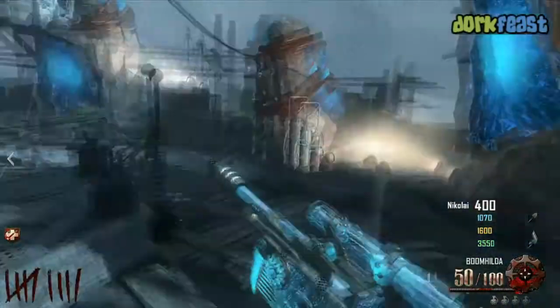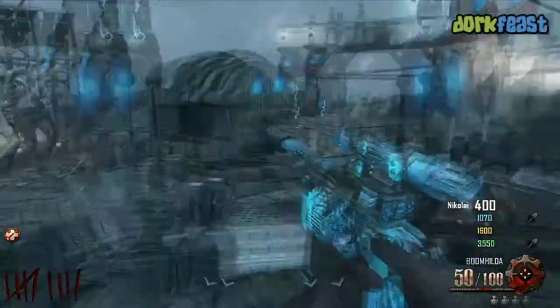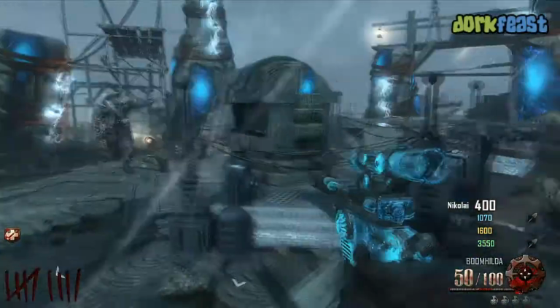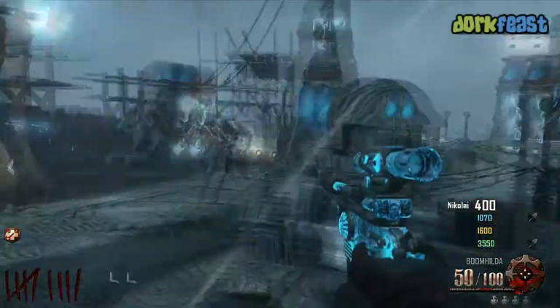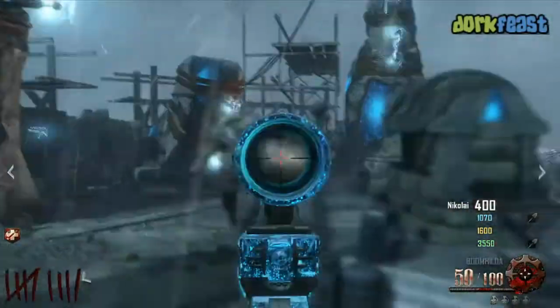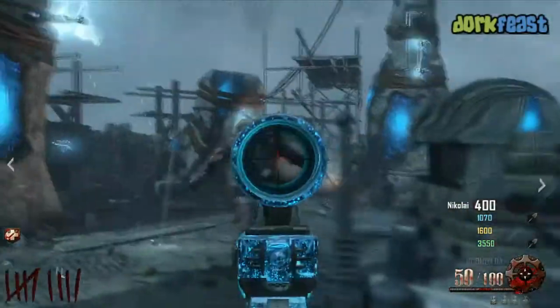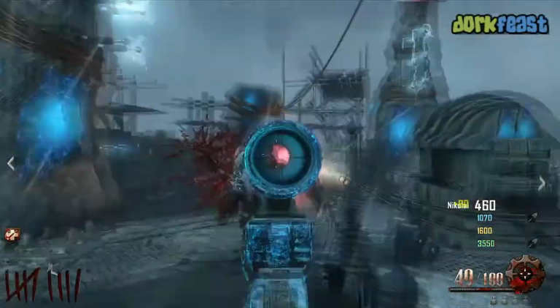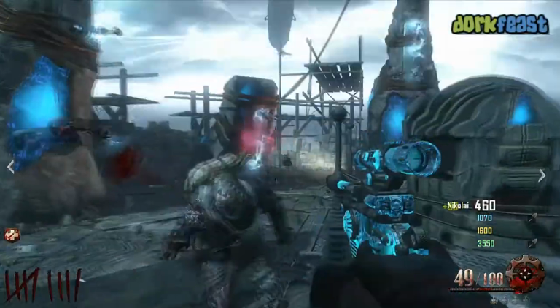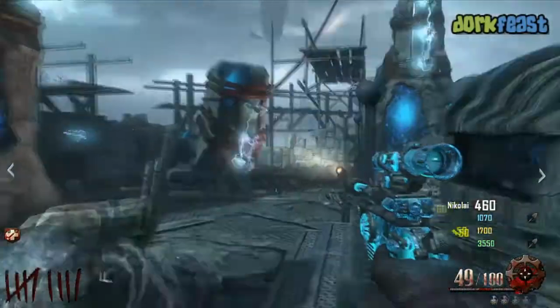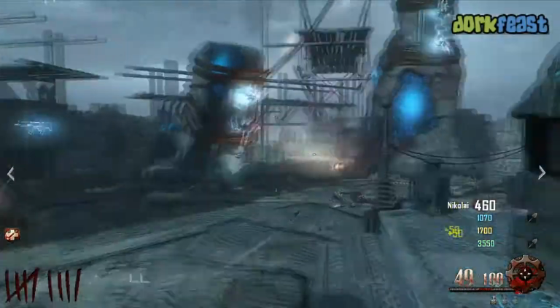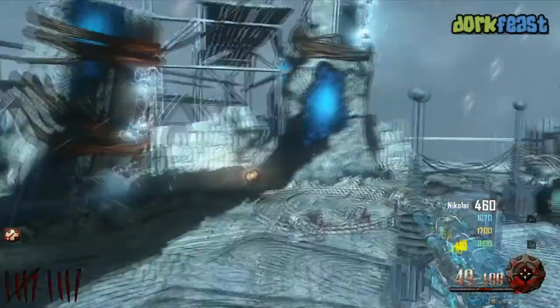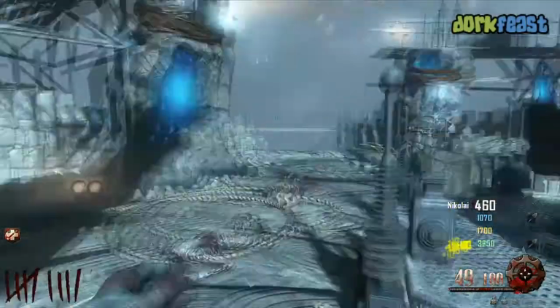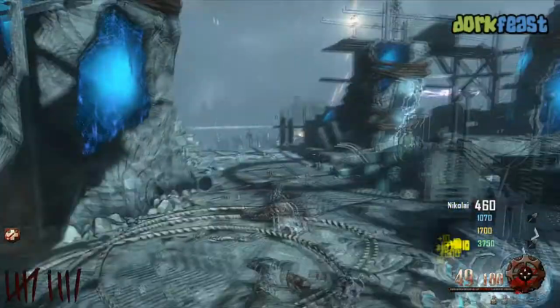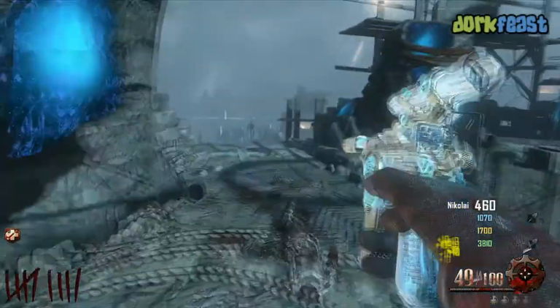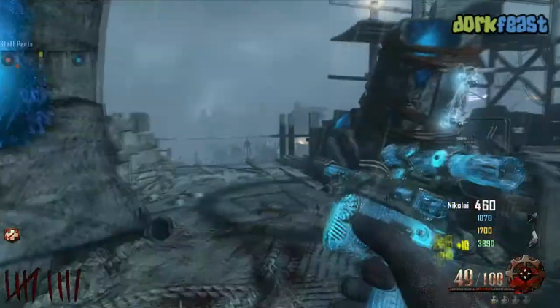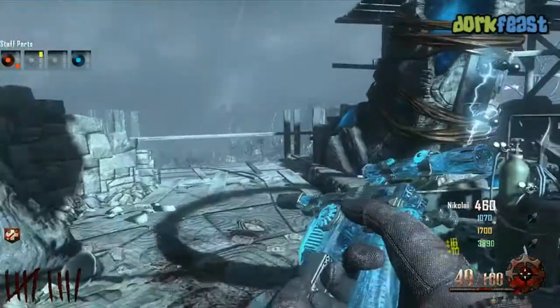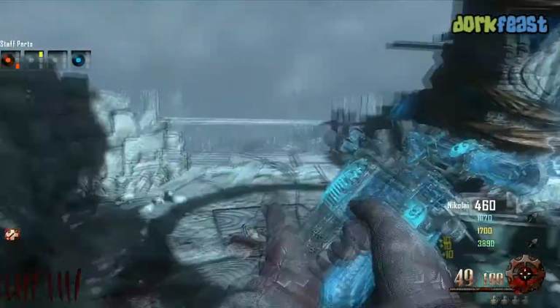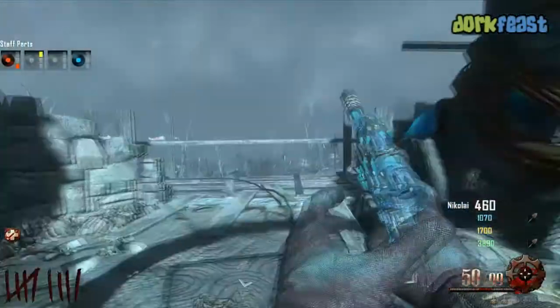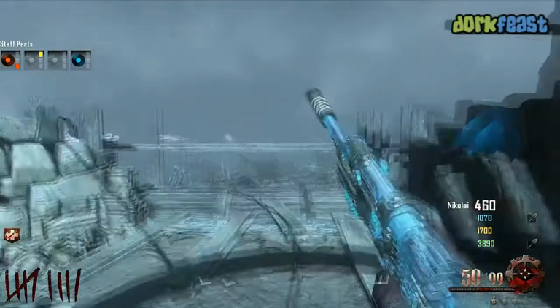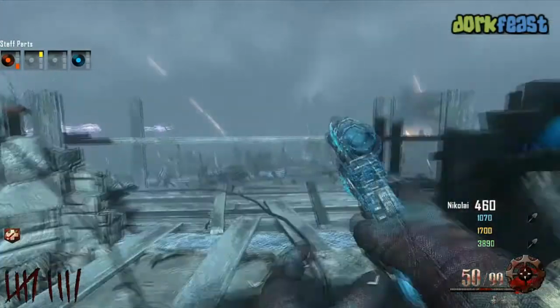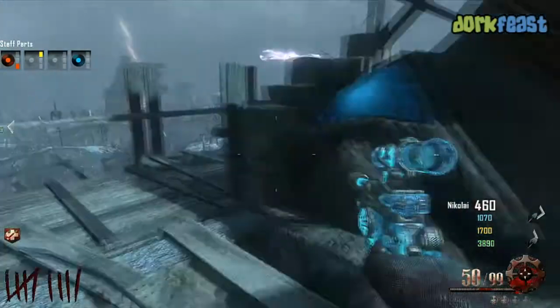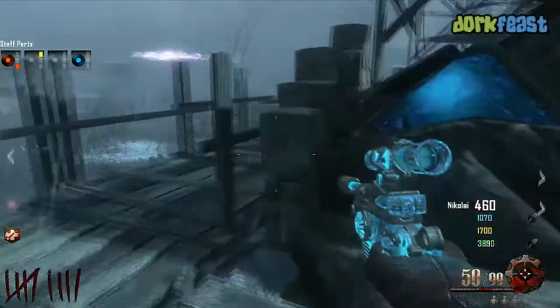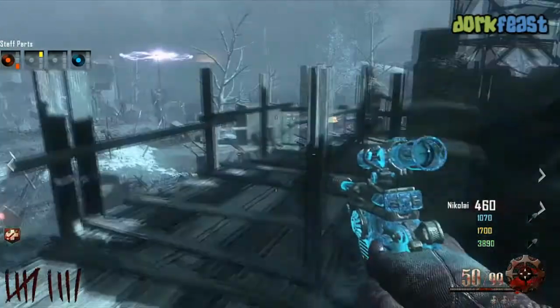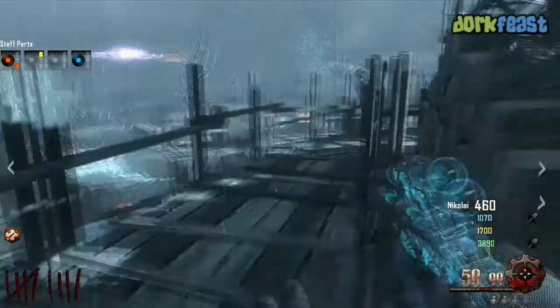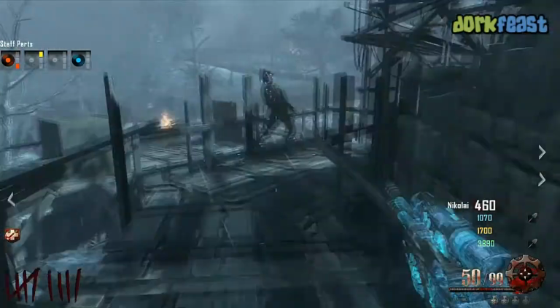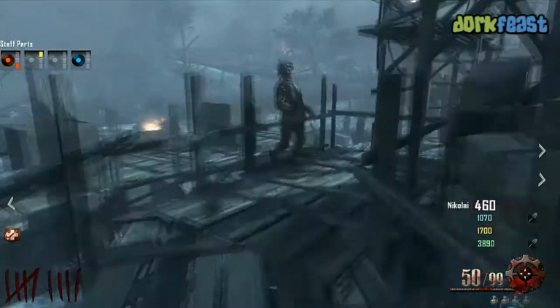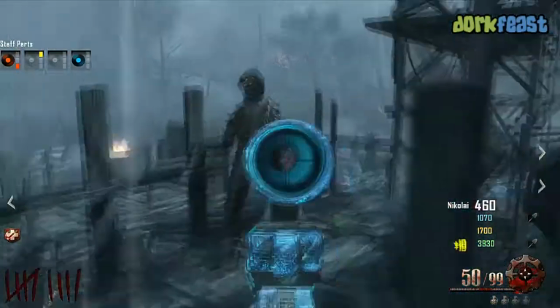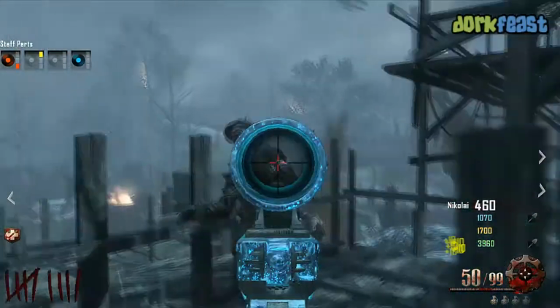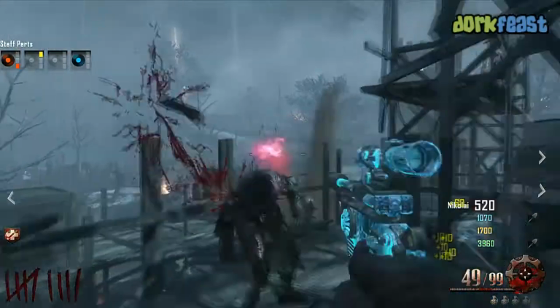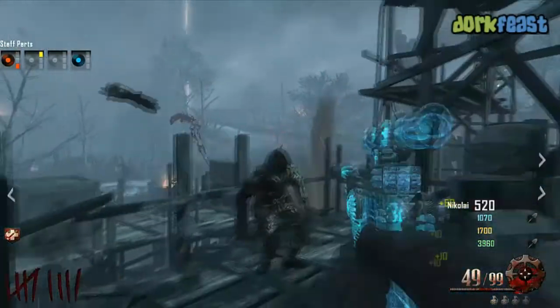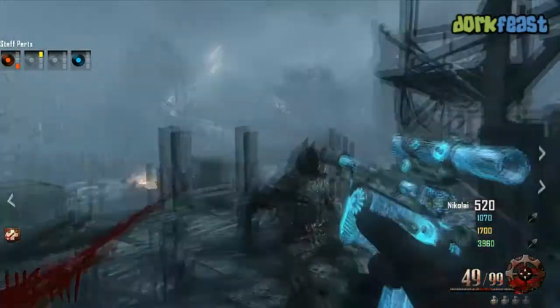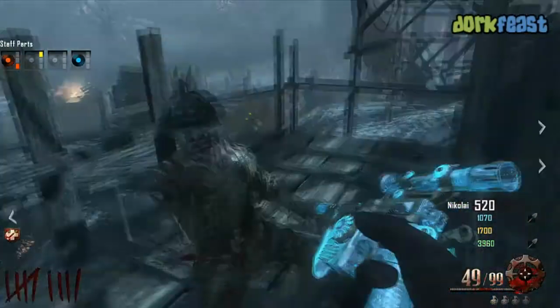Here you can see it in action. It sucks until you pack-a-punch, but once you do pack-a-punch it actually is pretty slick. Don't forget to subscribe.